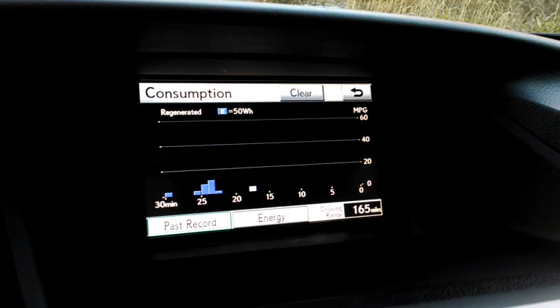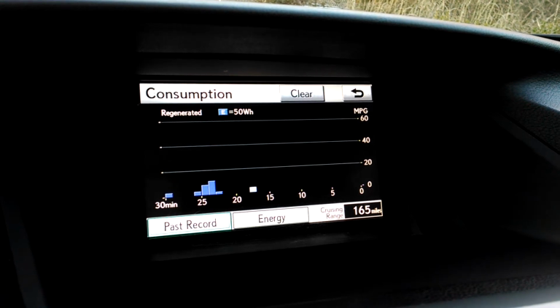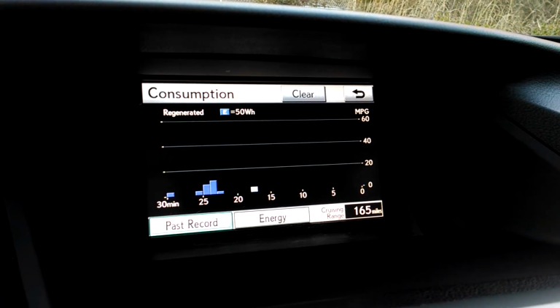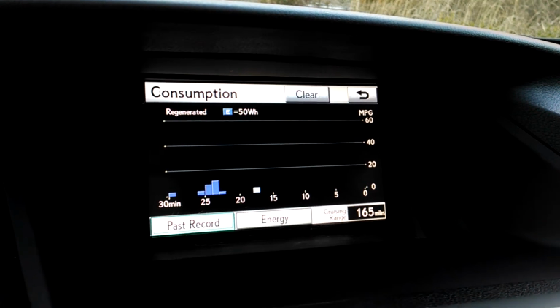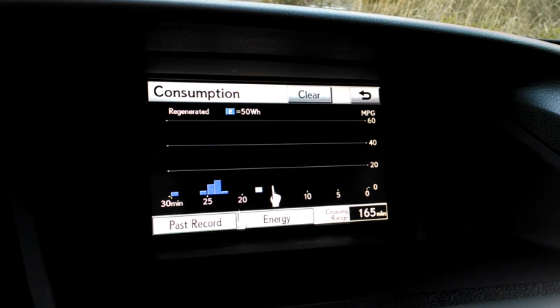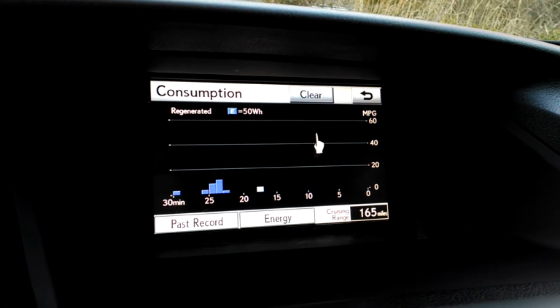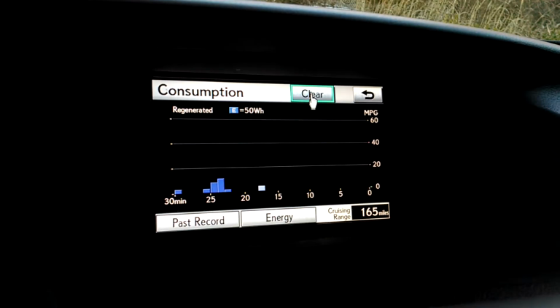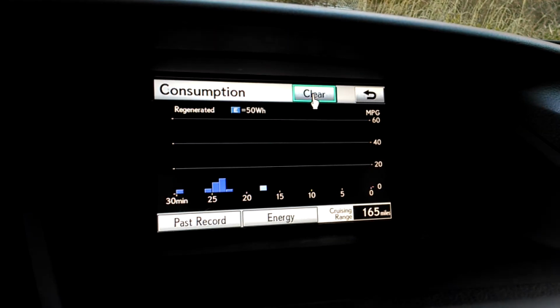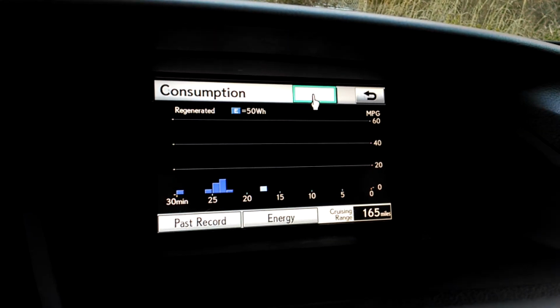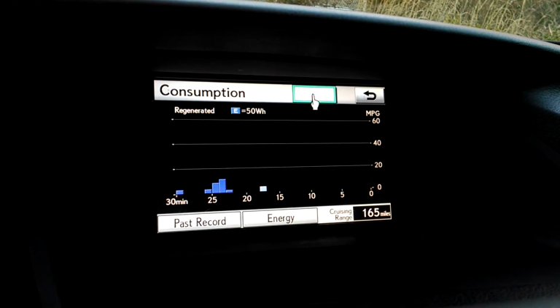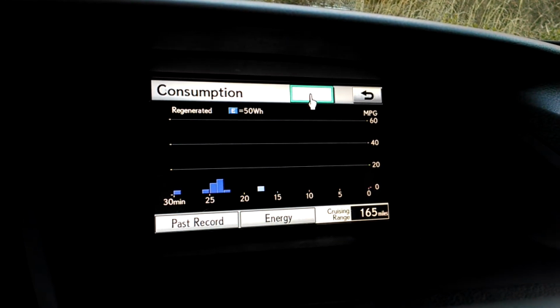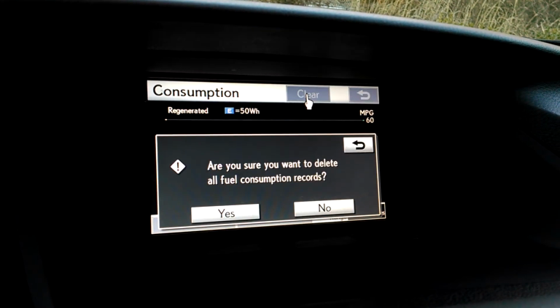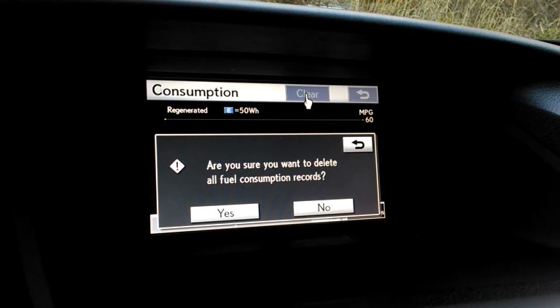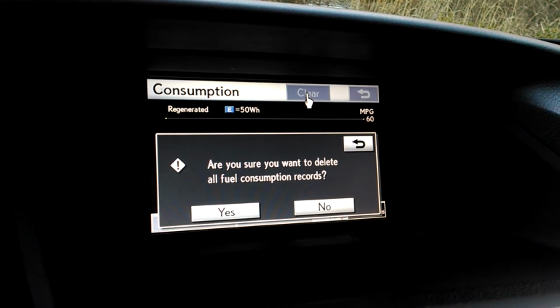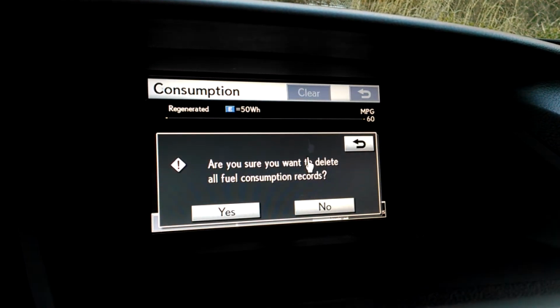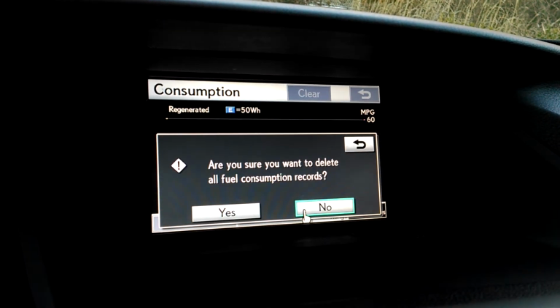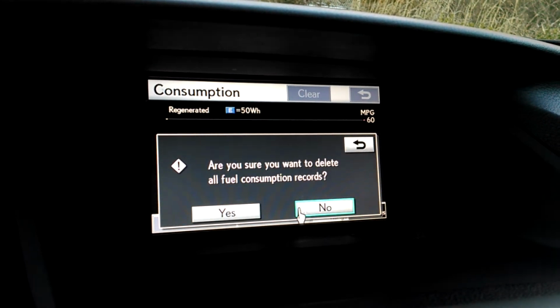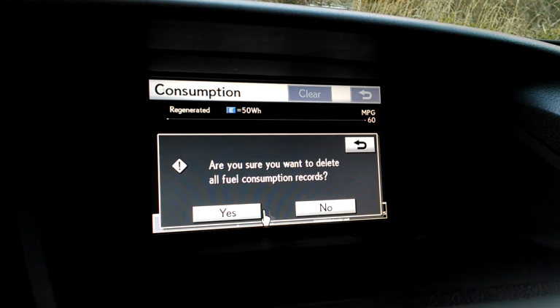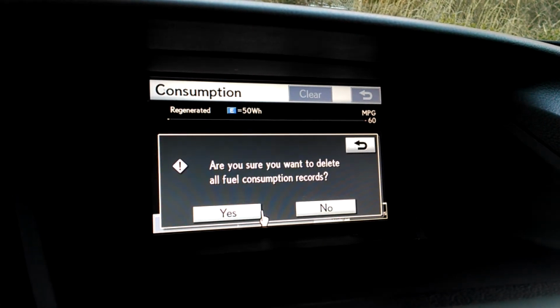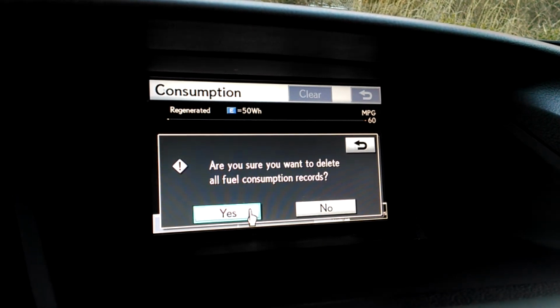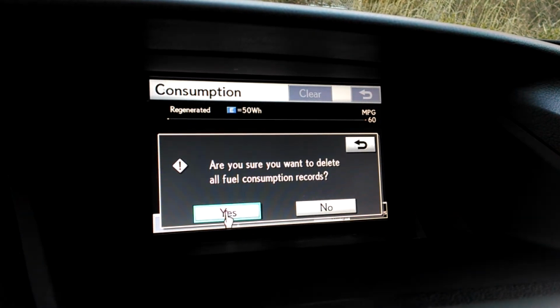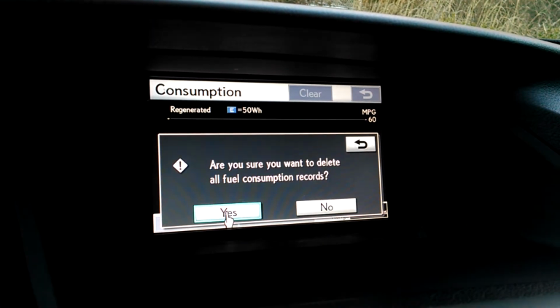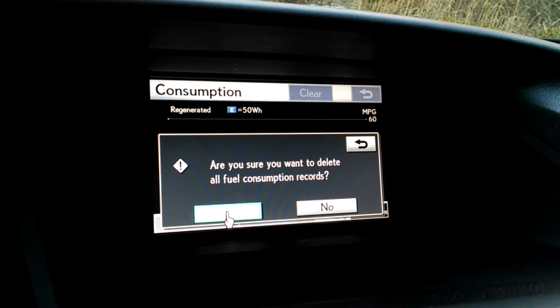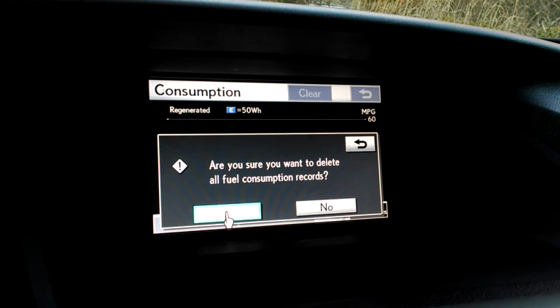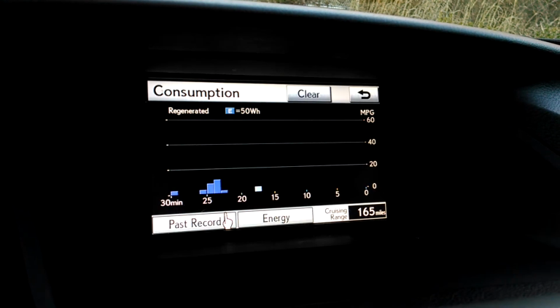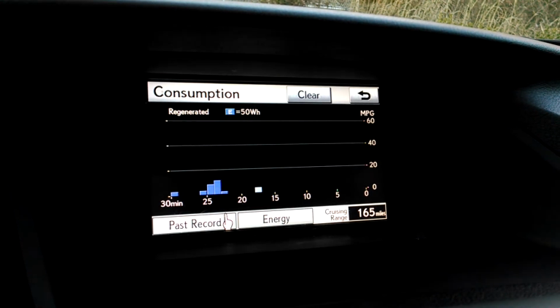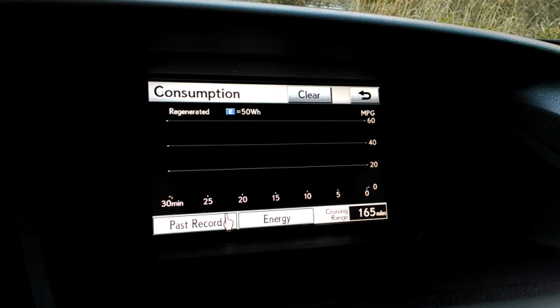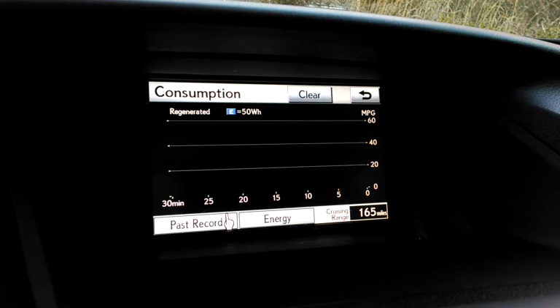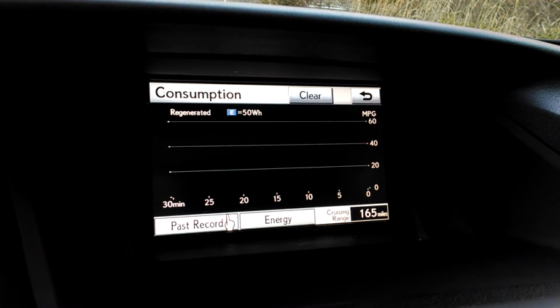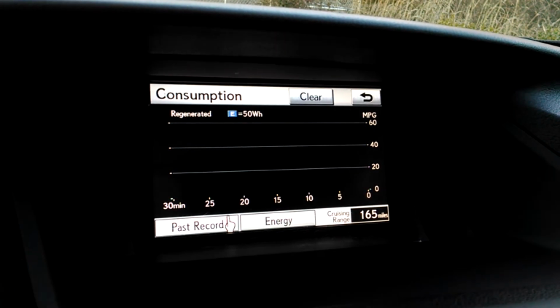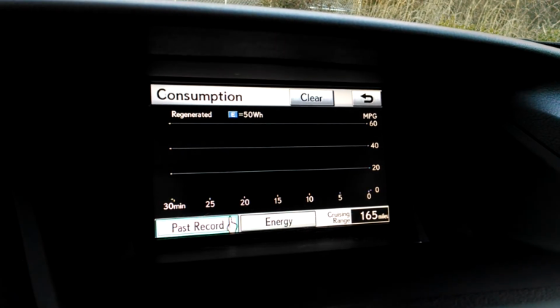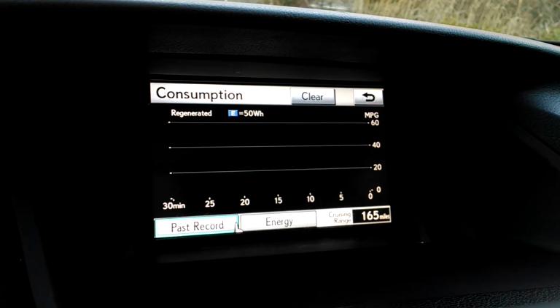Like the last screen, 20 mile per gallon segments along the right side. You can clear this — it's good to do that after you get gas so that you can start fresh if you wish.